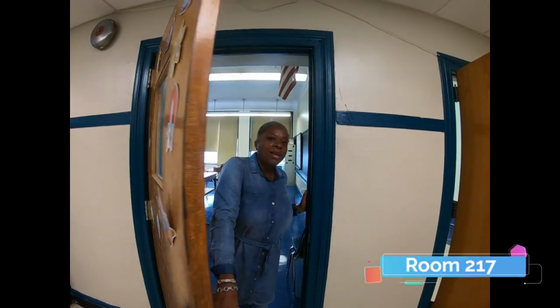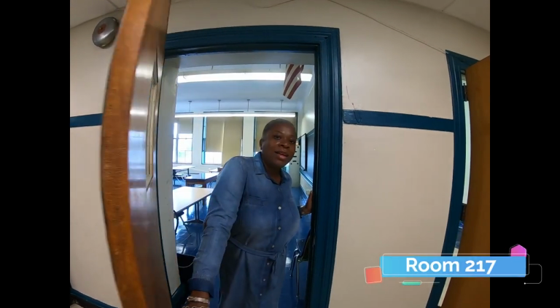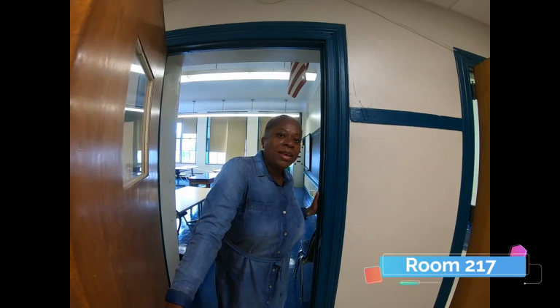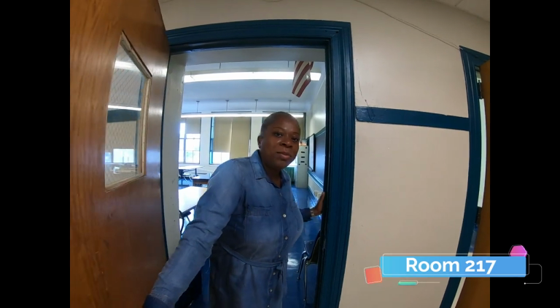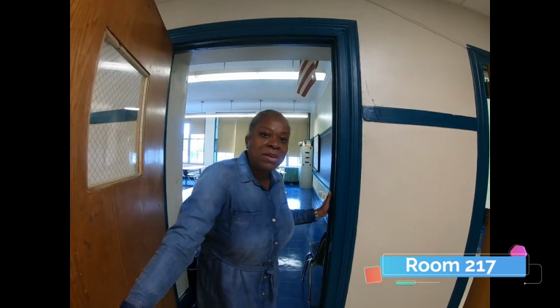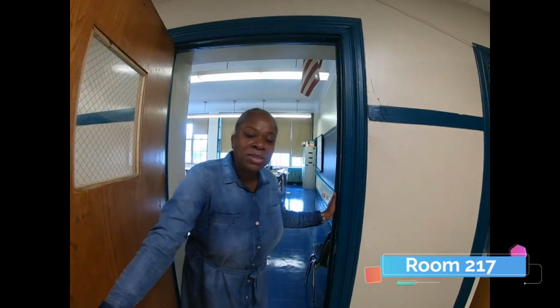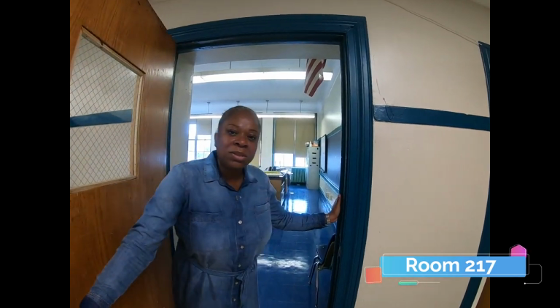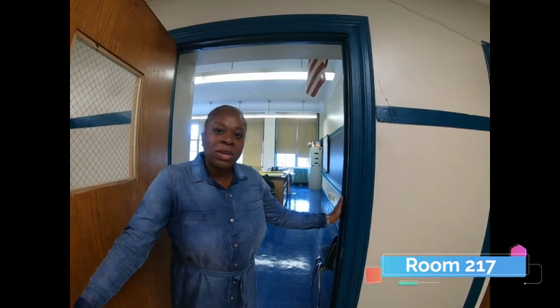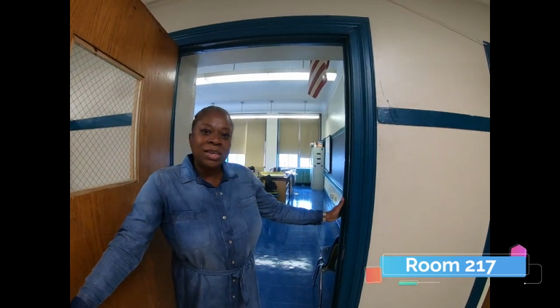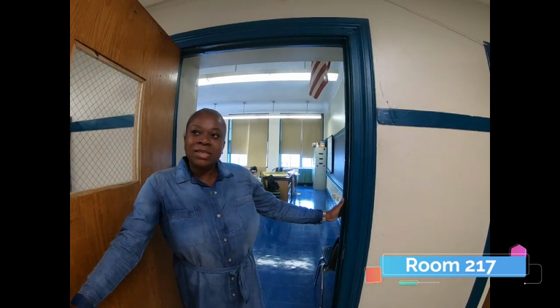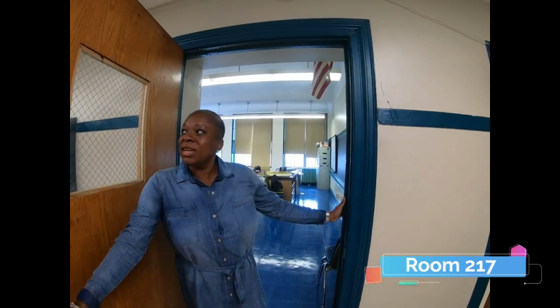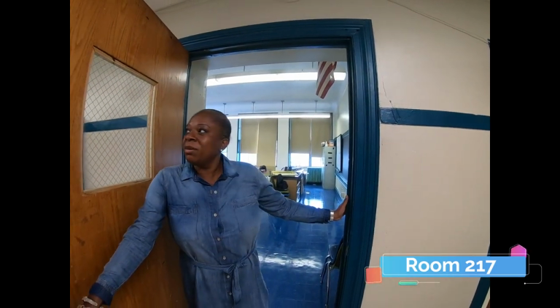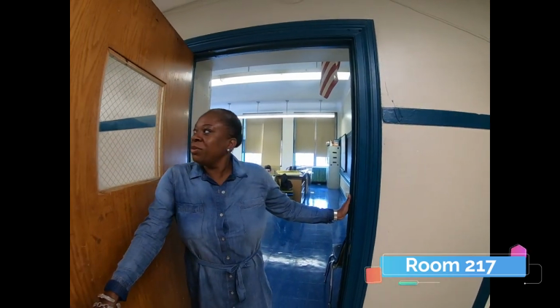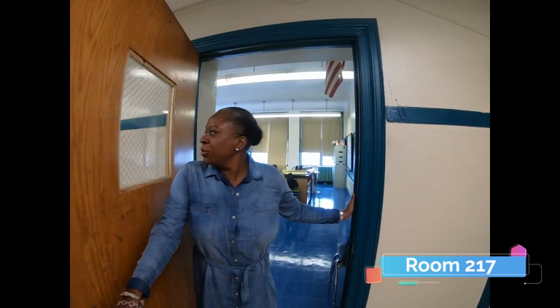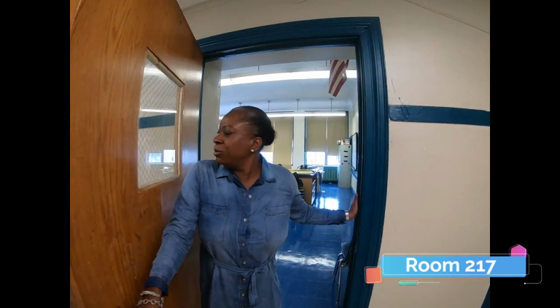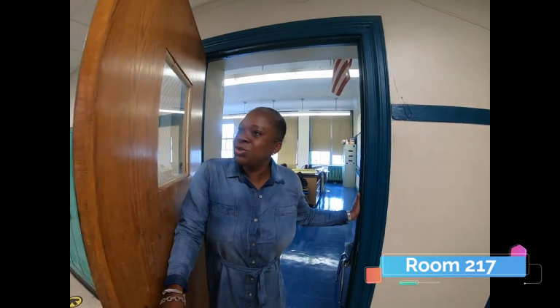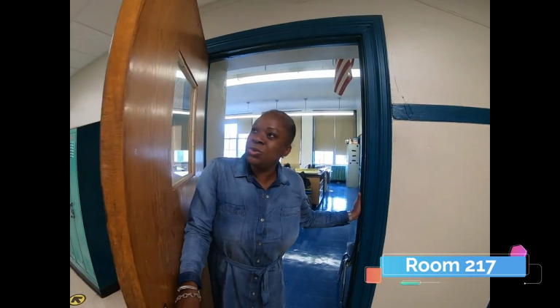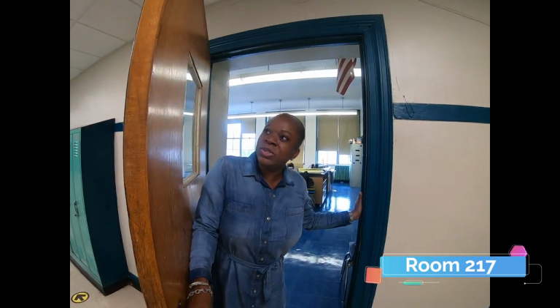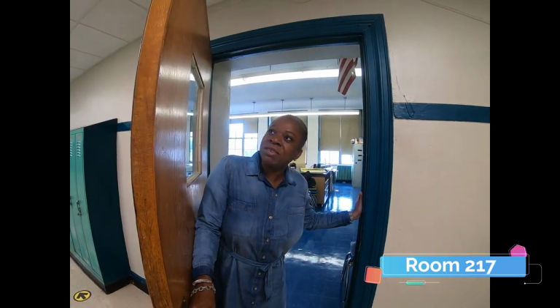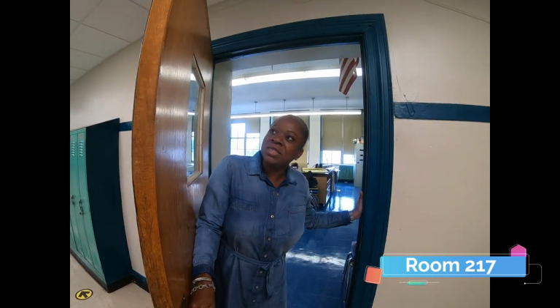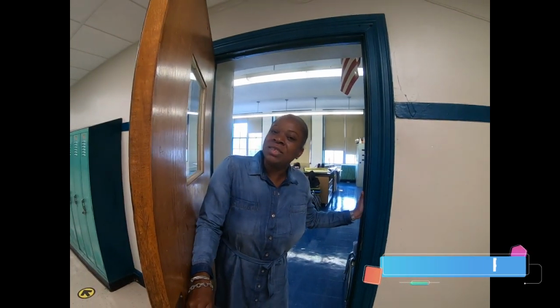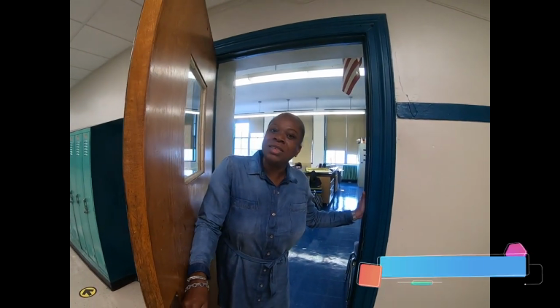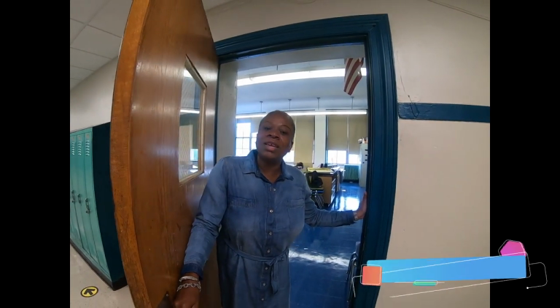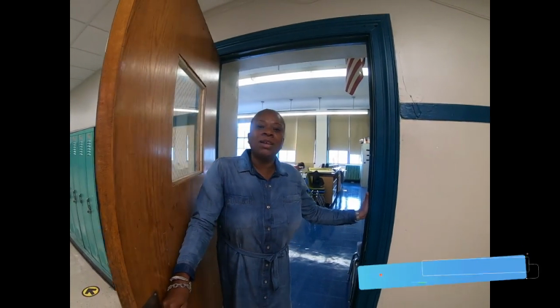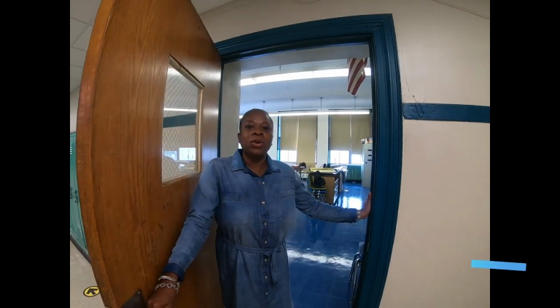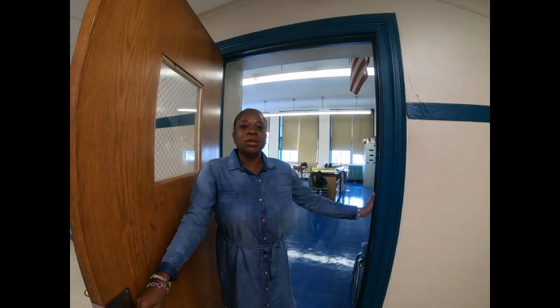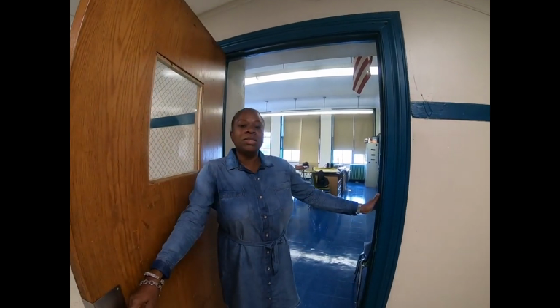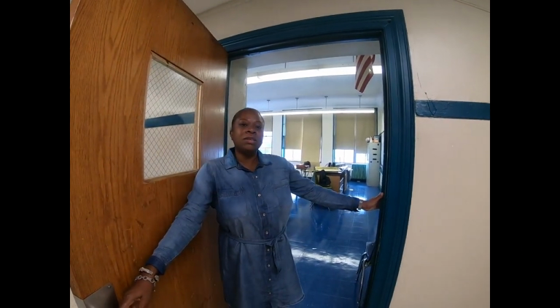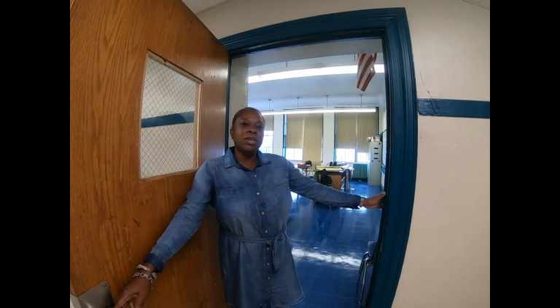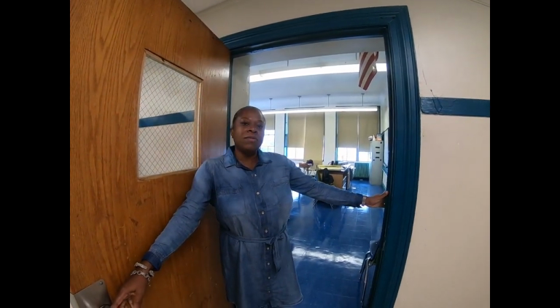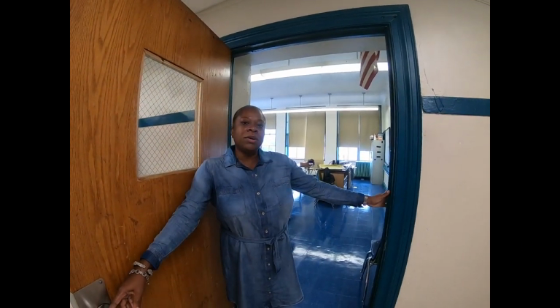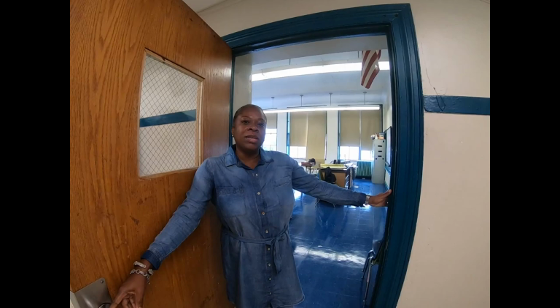Hi, my name is Ms. Baez. I am in room 217. Welcome to Living Environment.